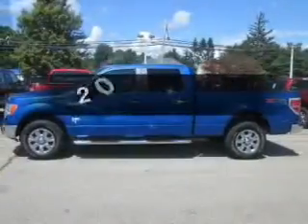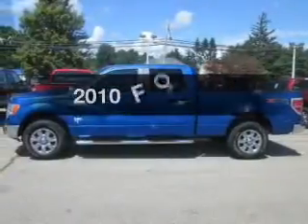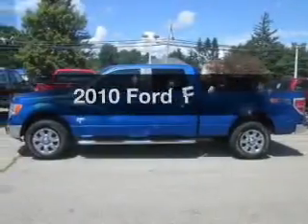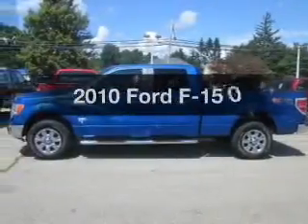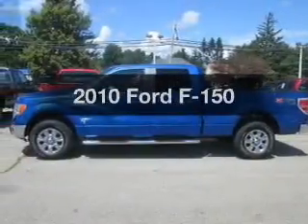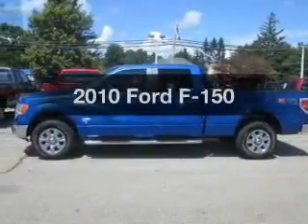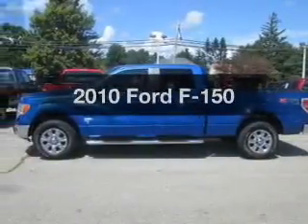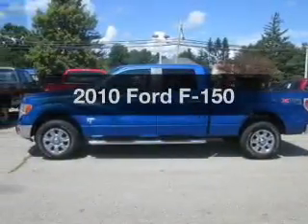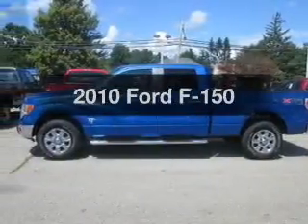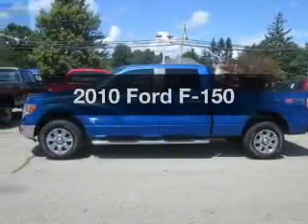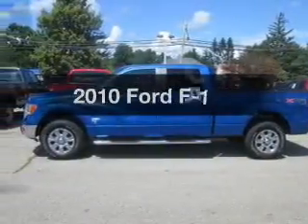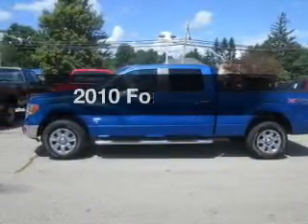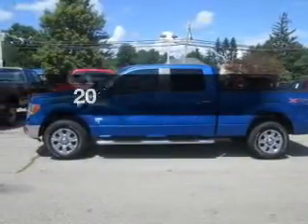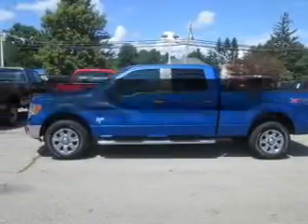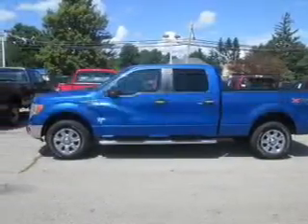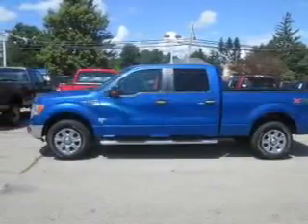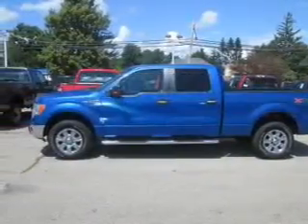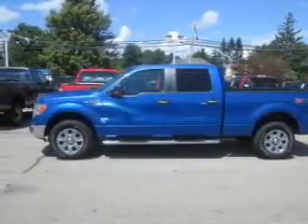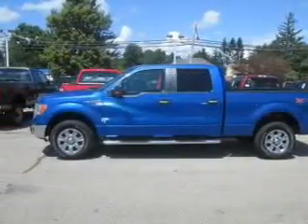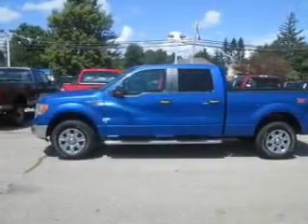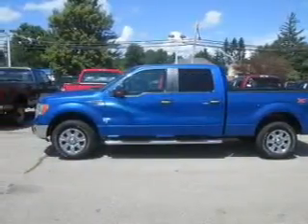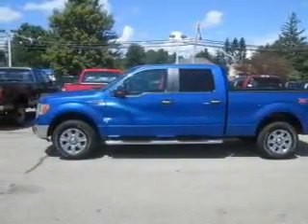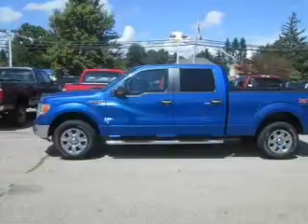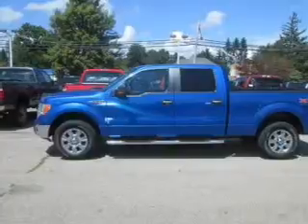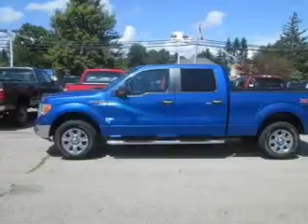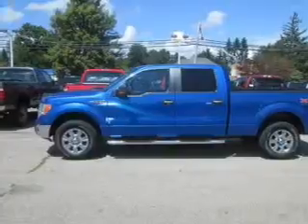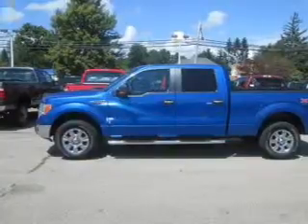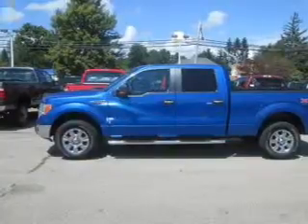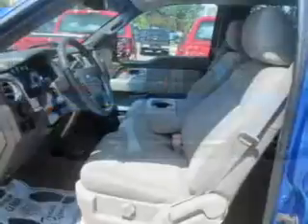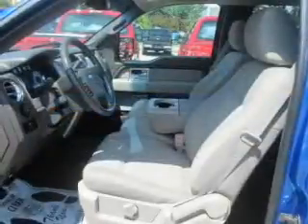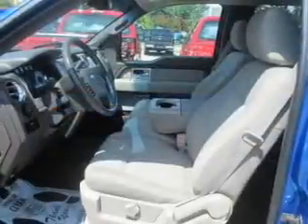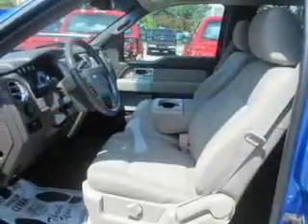Presenting the 2010 Ford F-150. If you're looking for an automobile with great attributes, look no further.